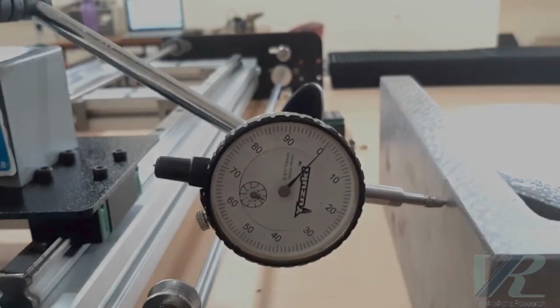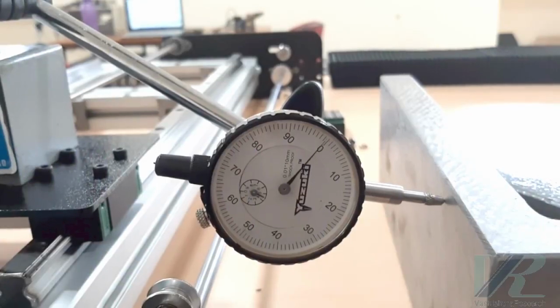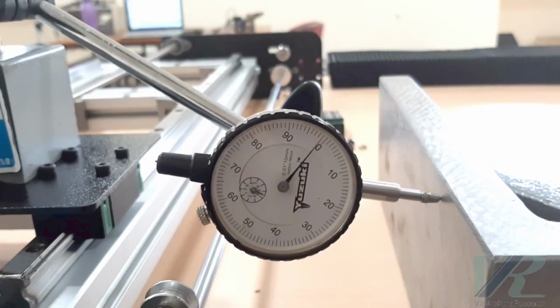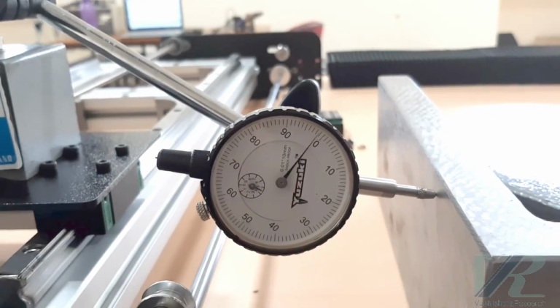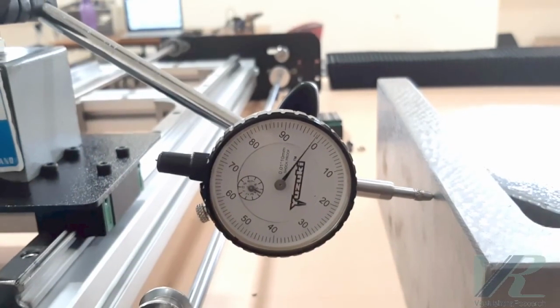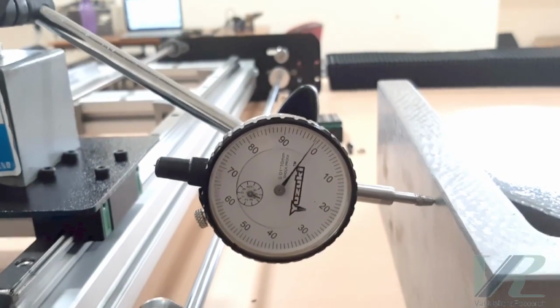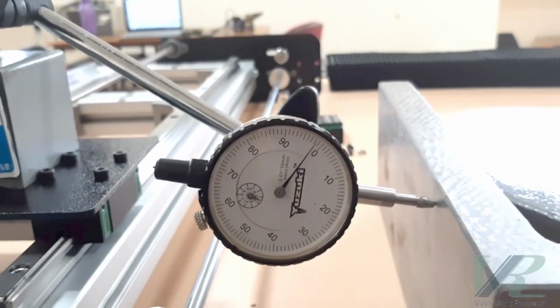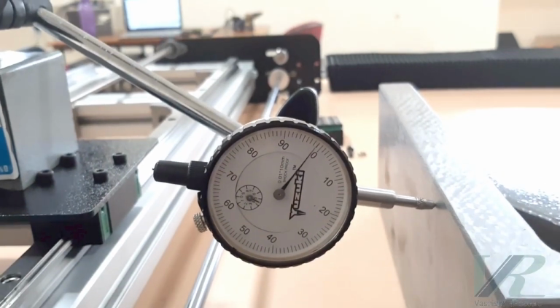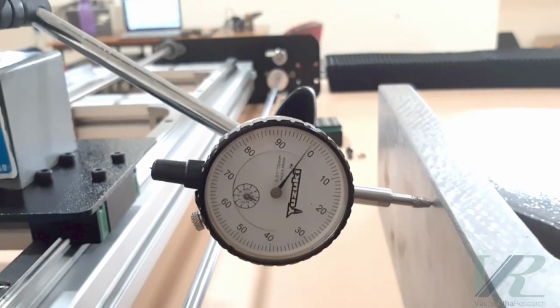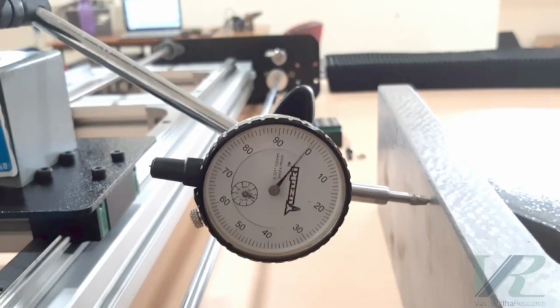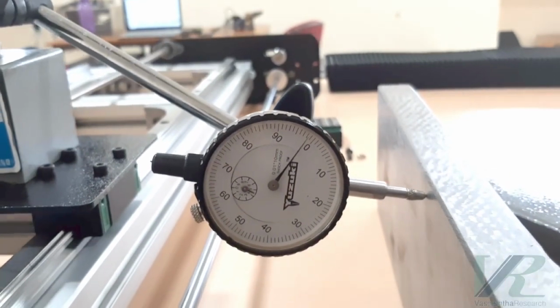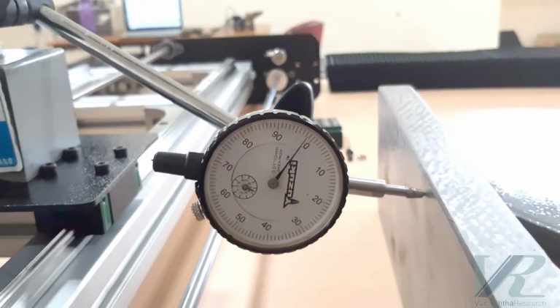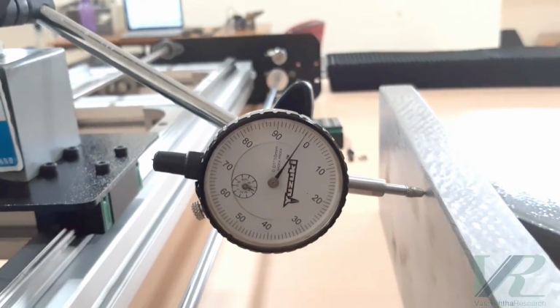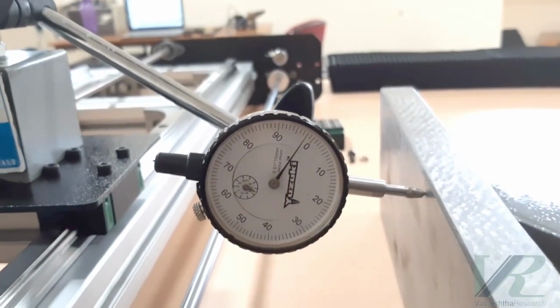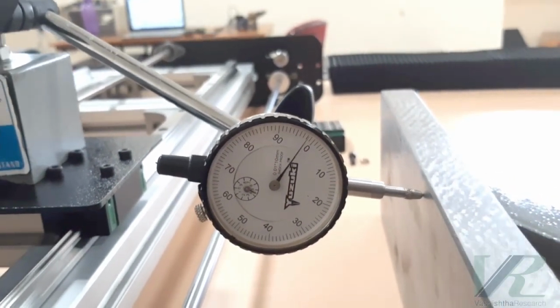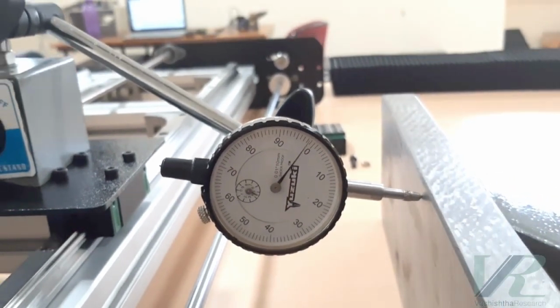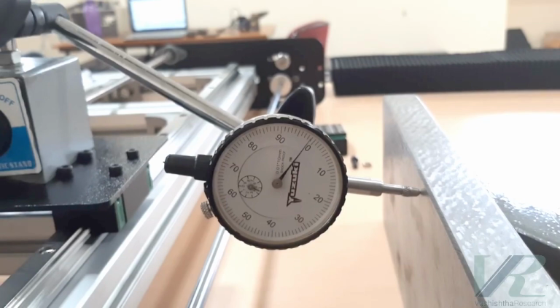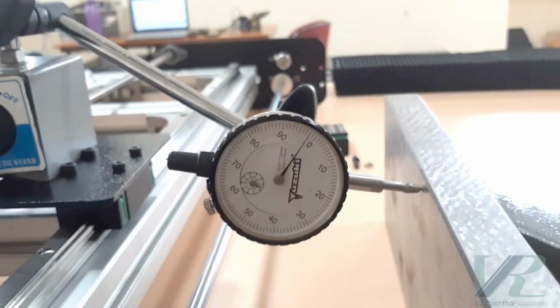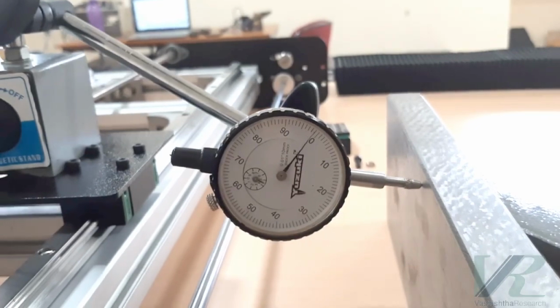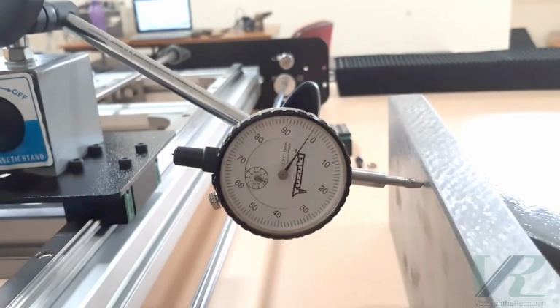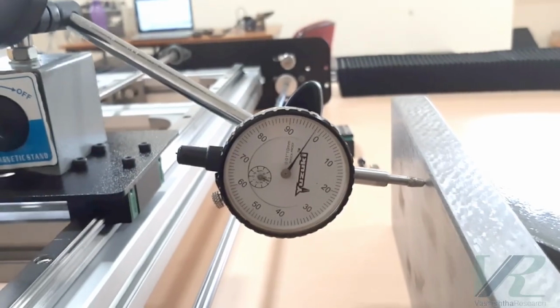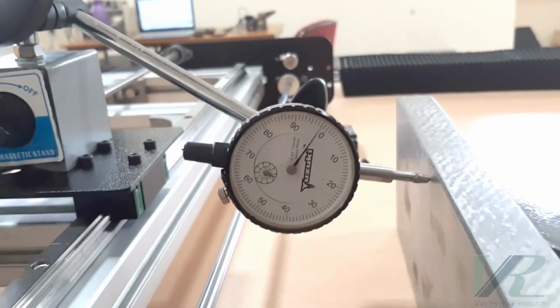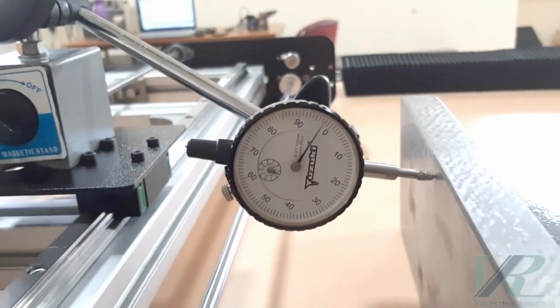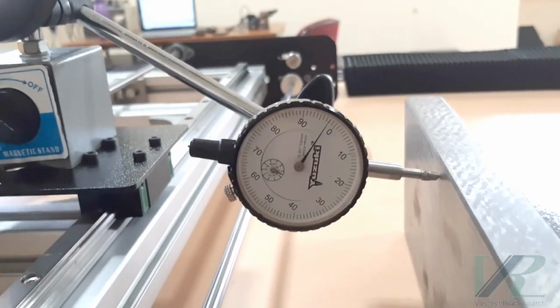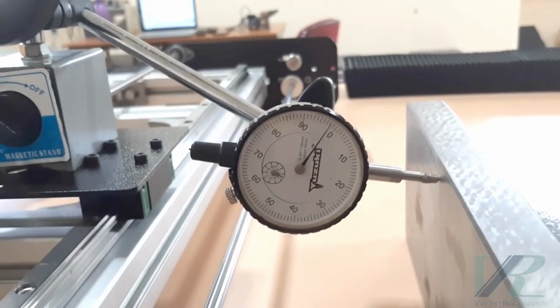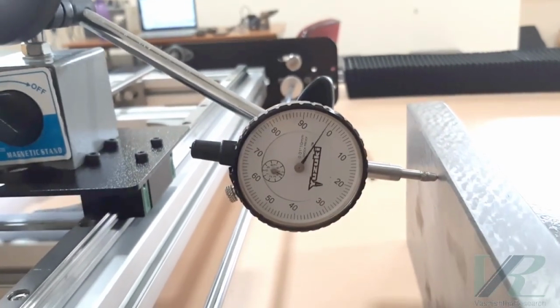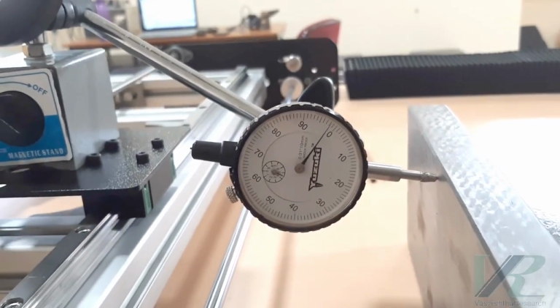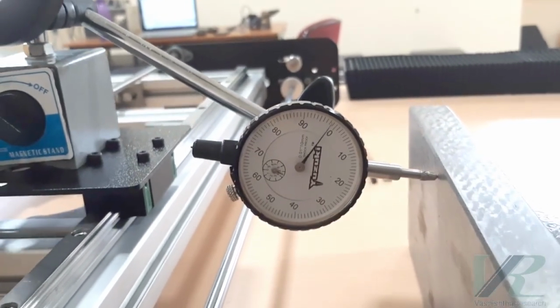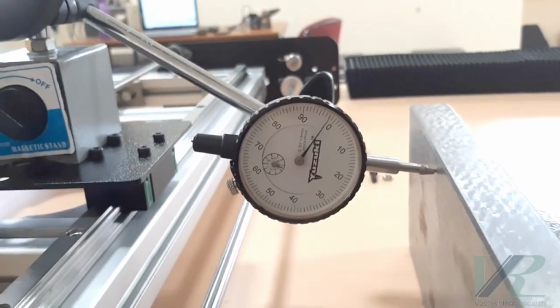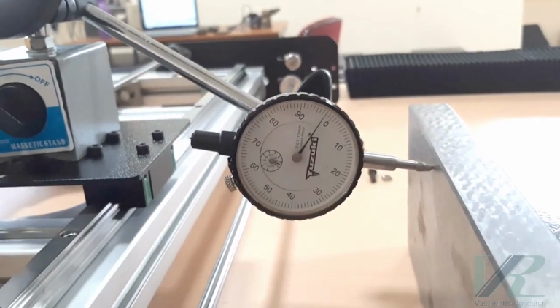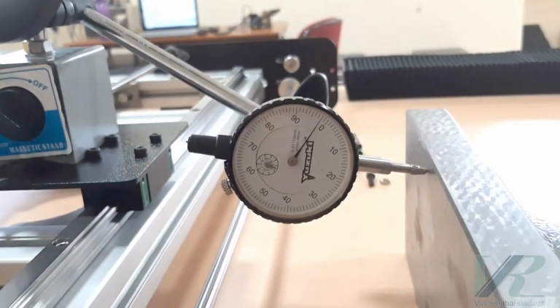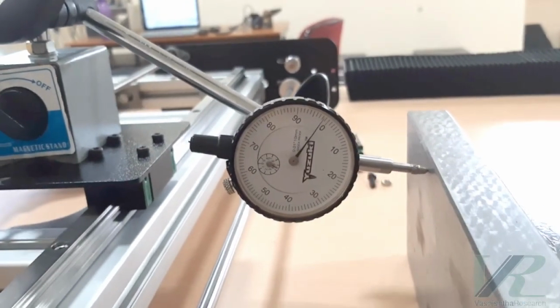Here we are performing metrology to adjust the straightness using a dial gauge and a precision square.